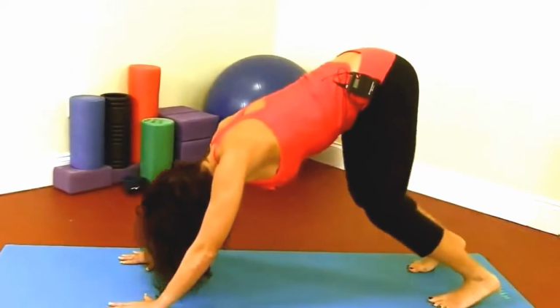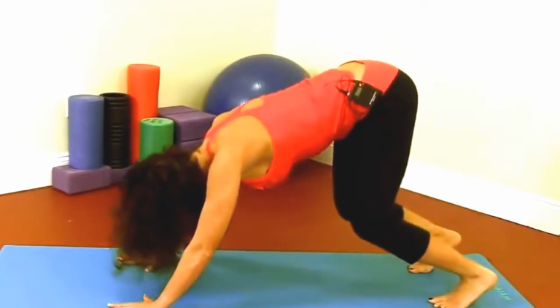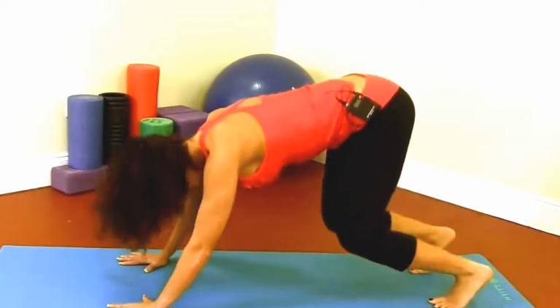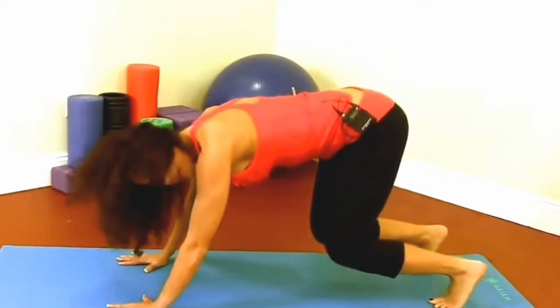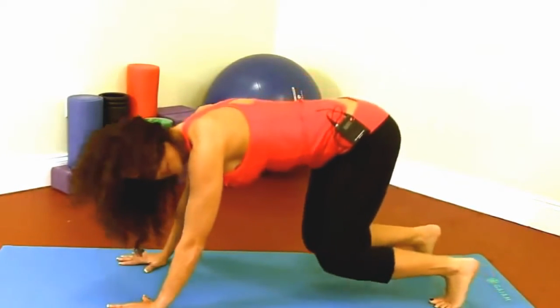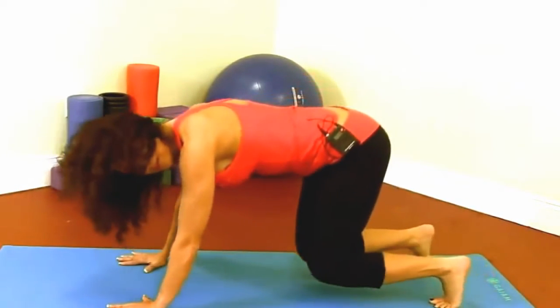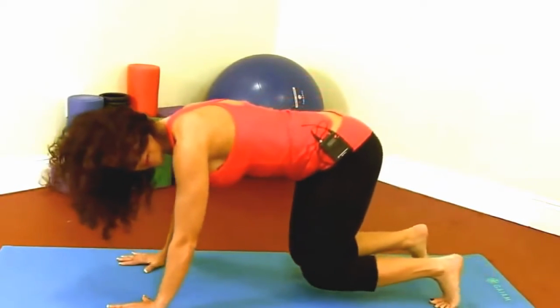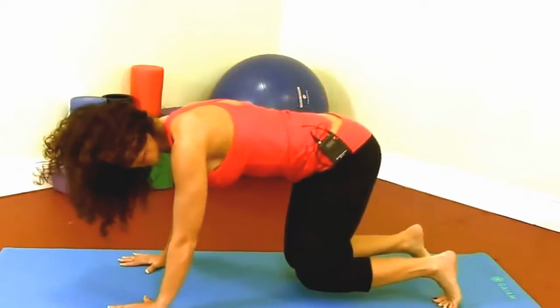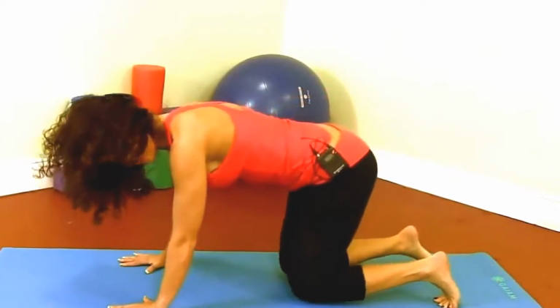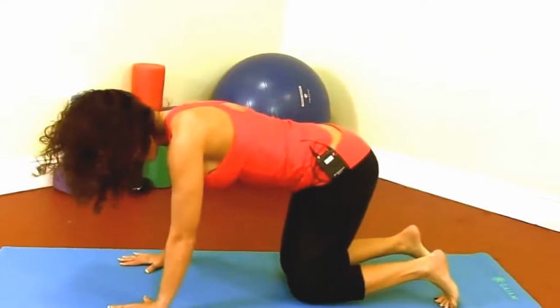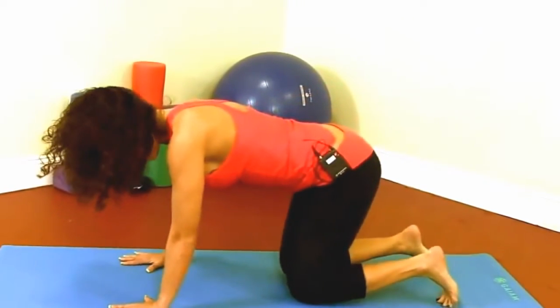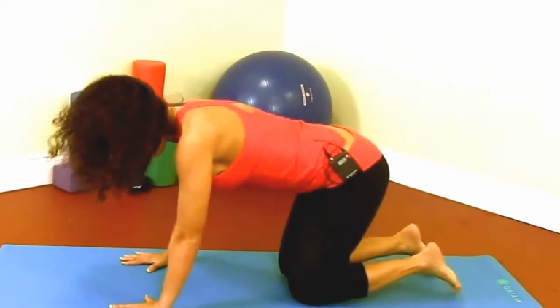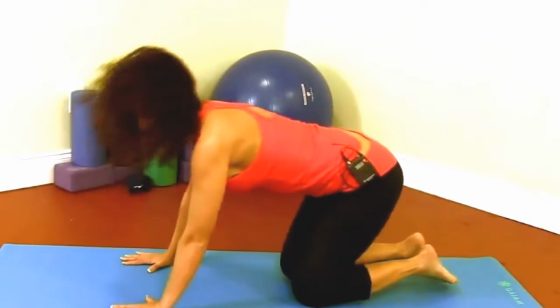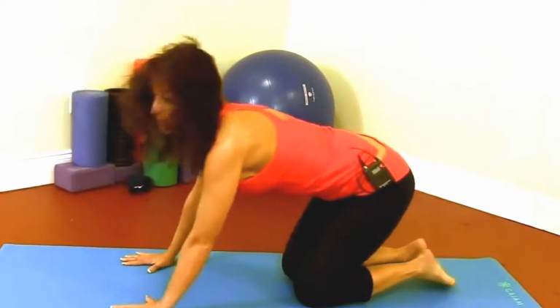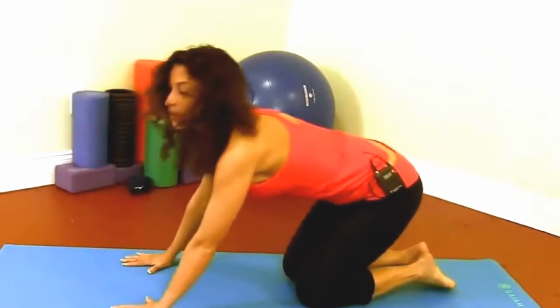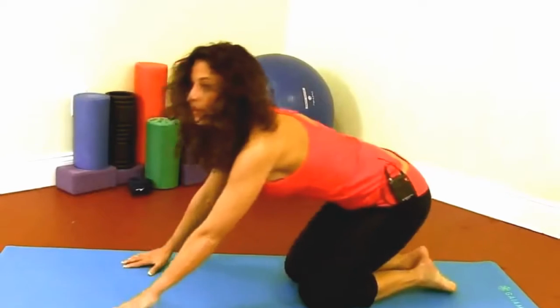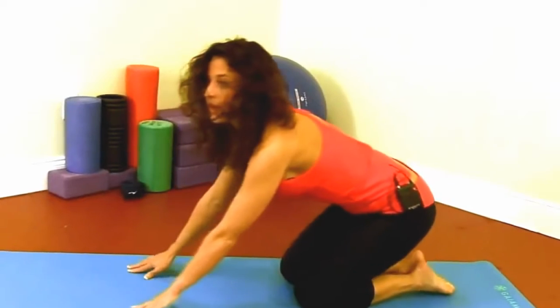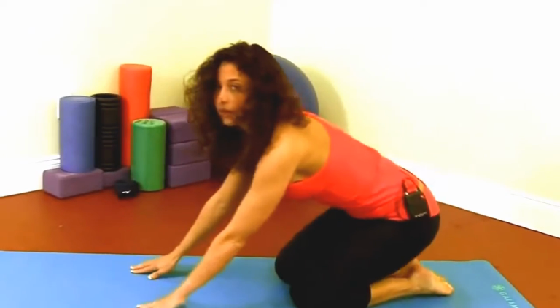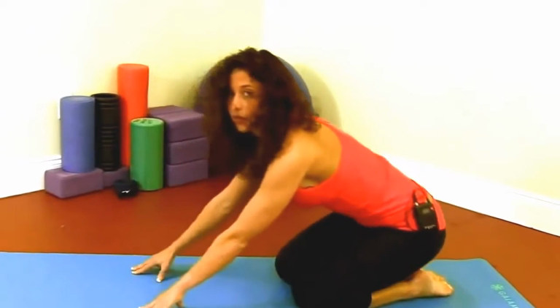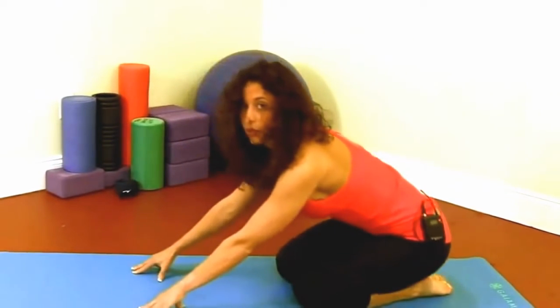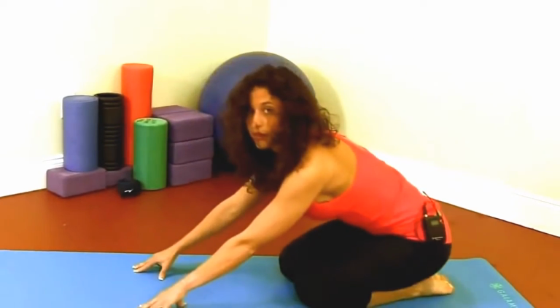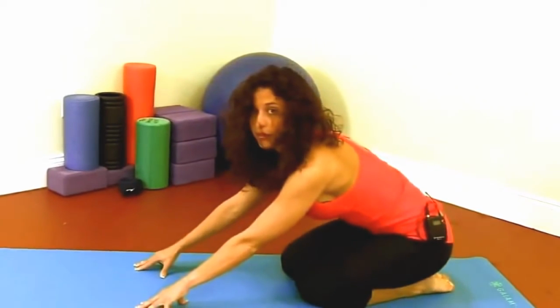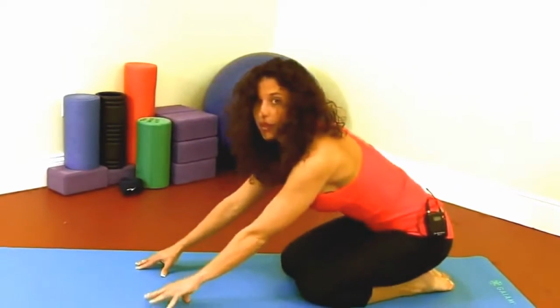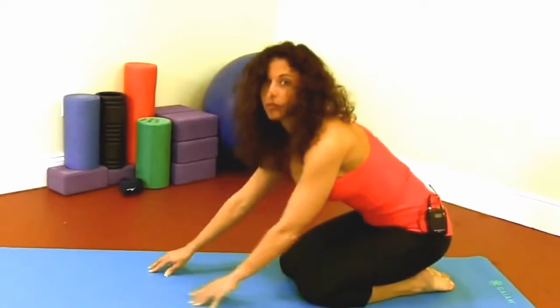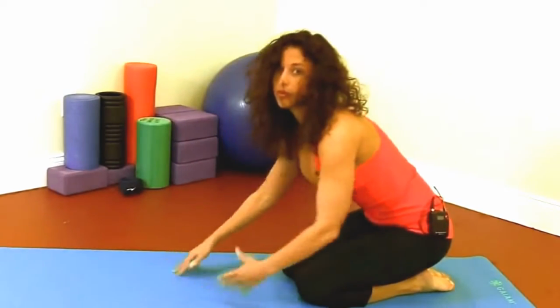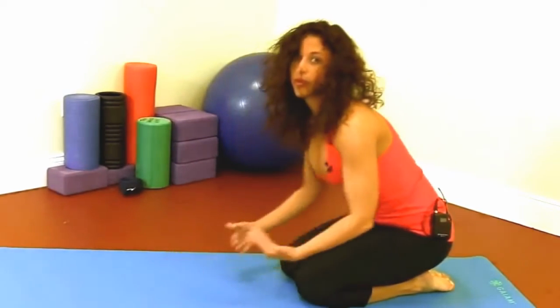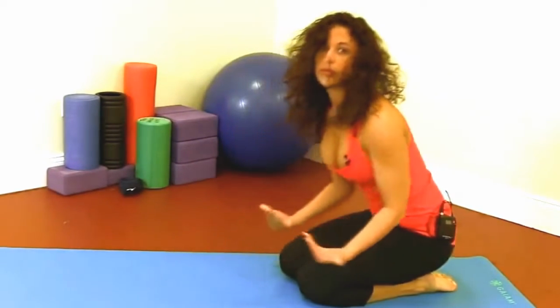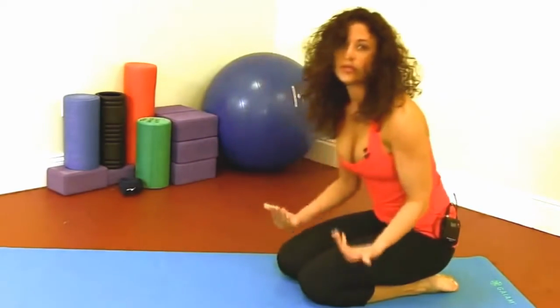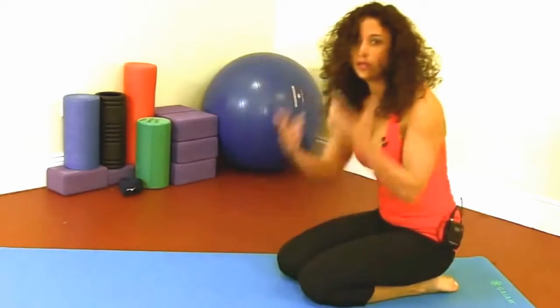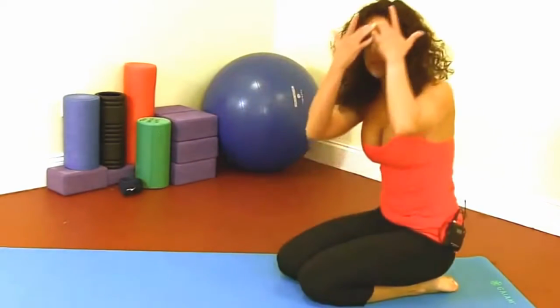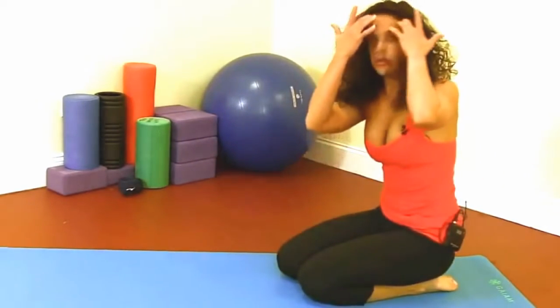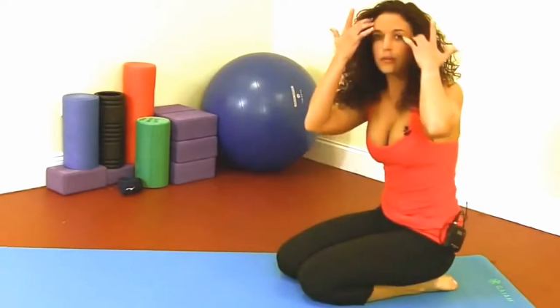And then again, as you come out of the pose, lower to the knees and either go back into Child's Pose or come to a seated position.